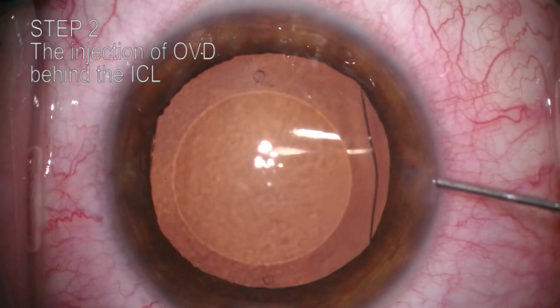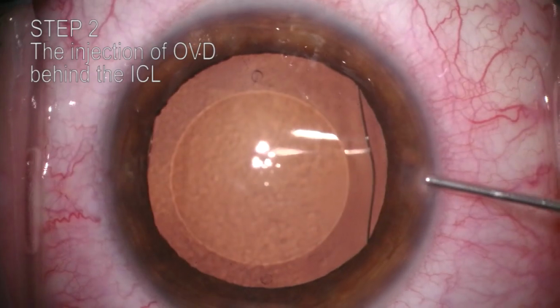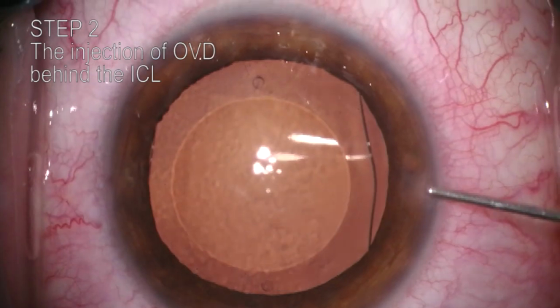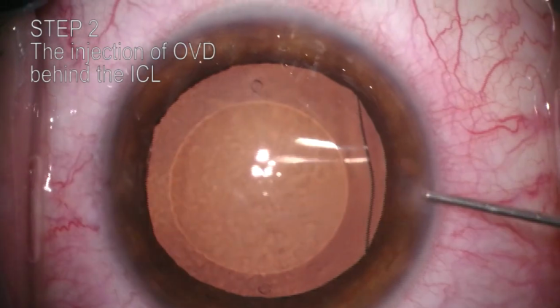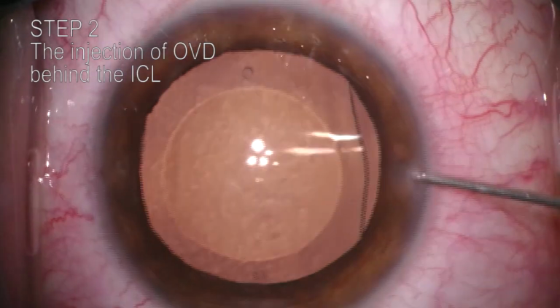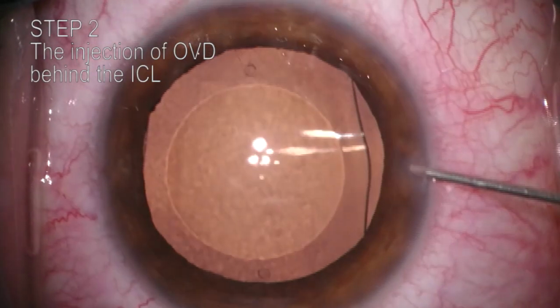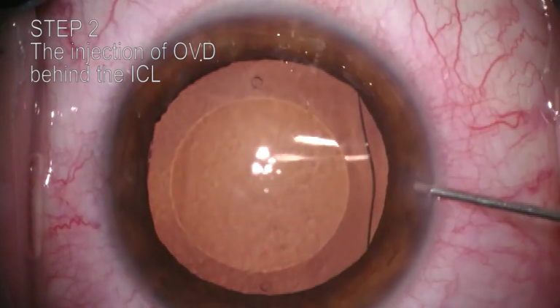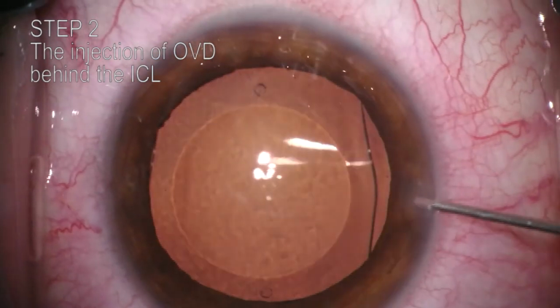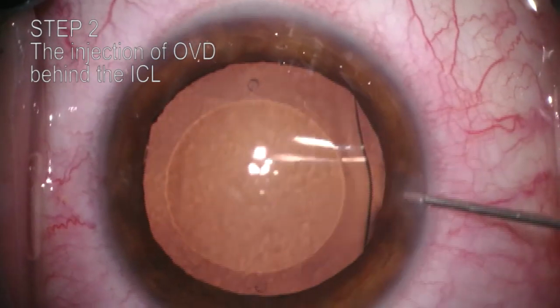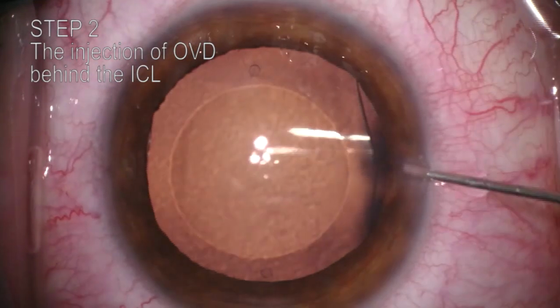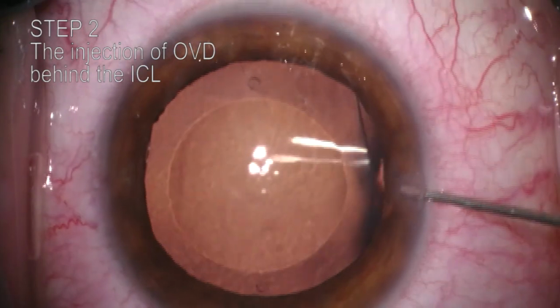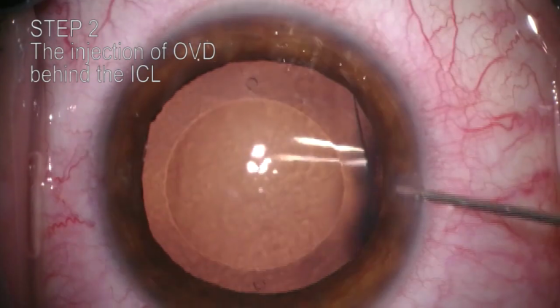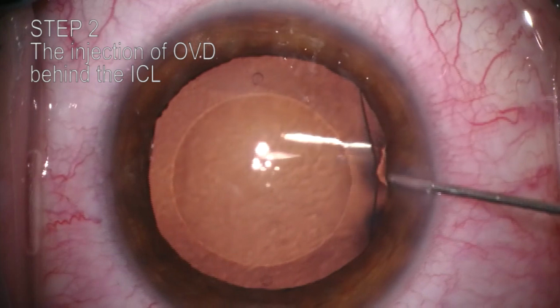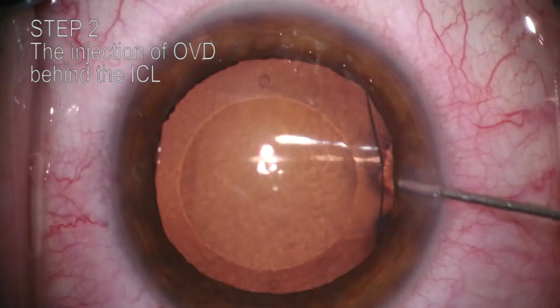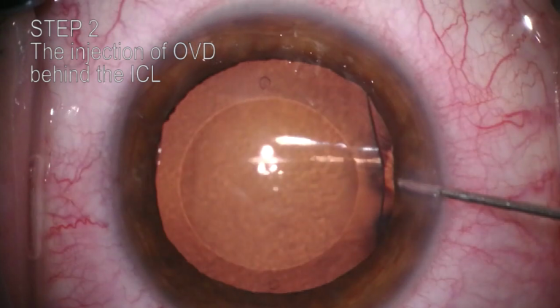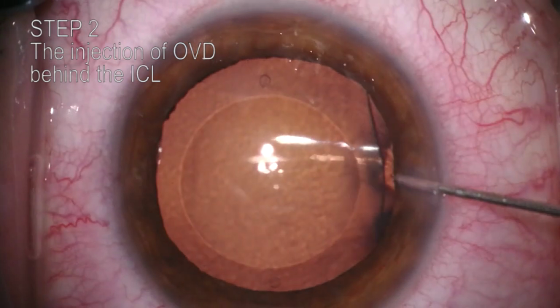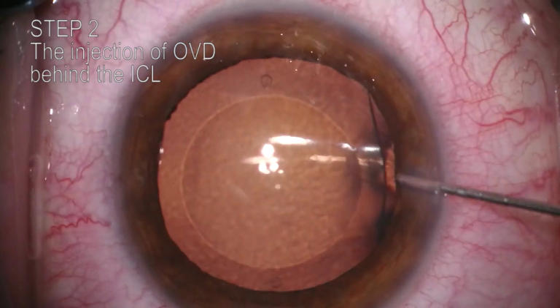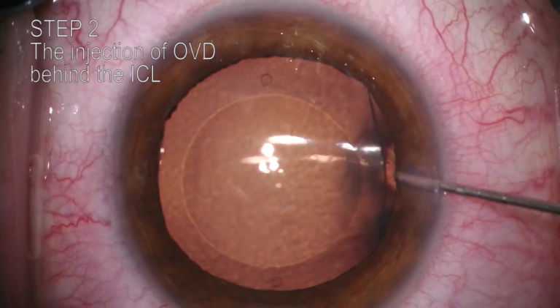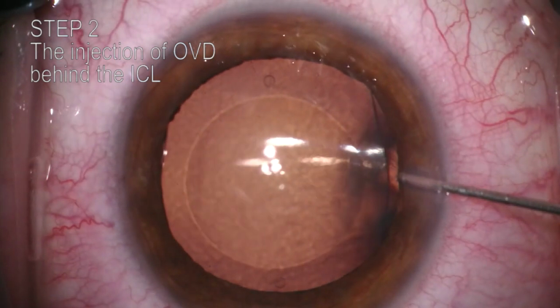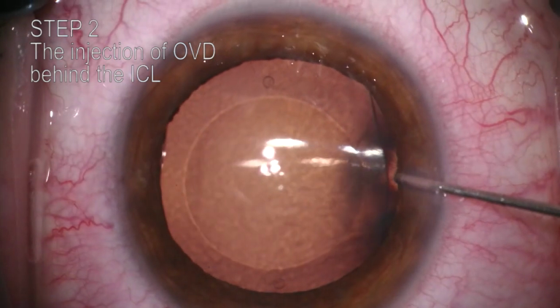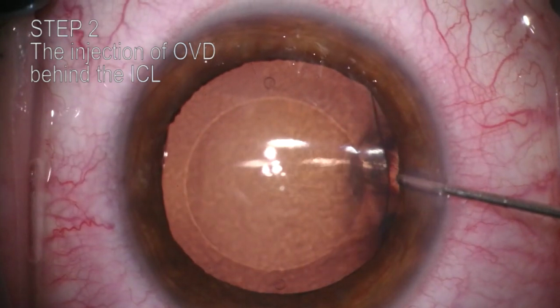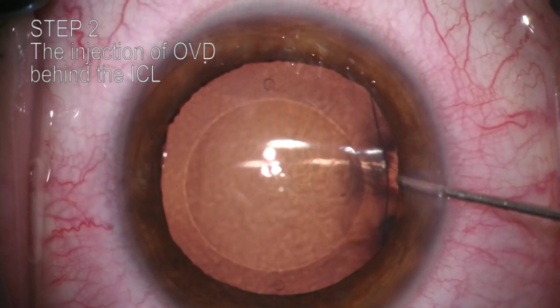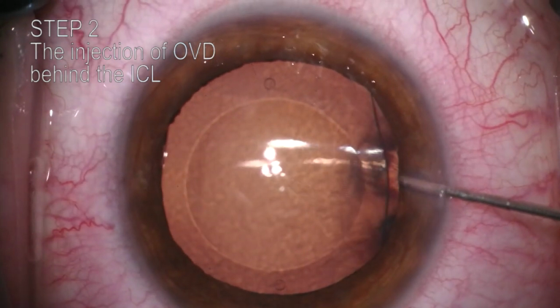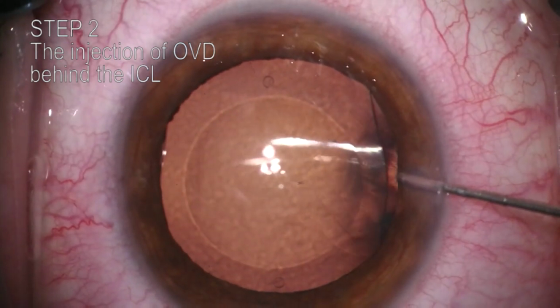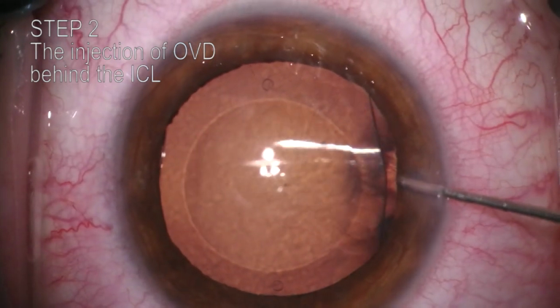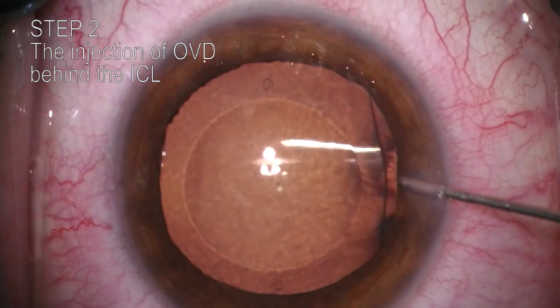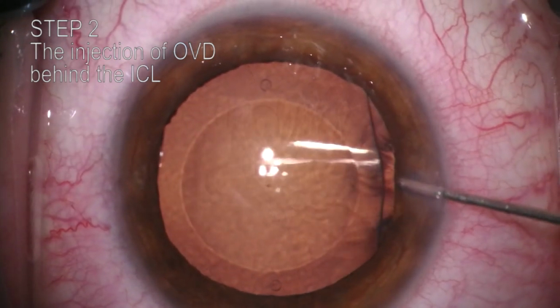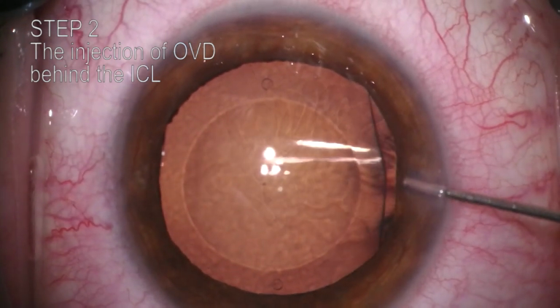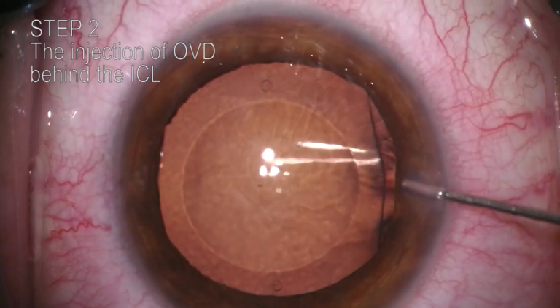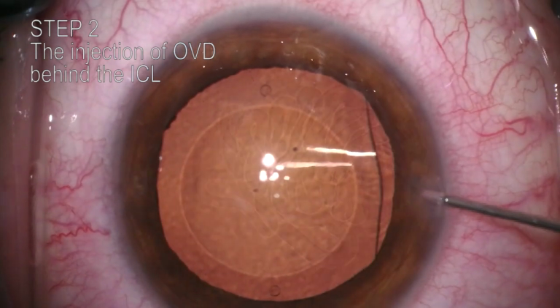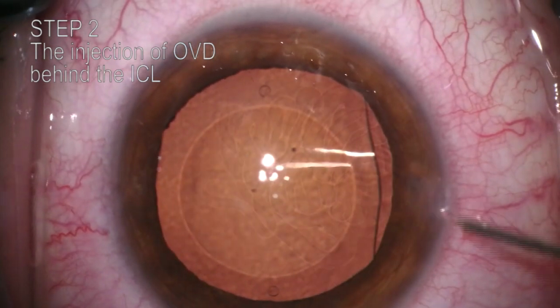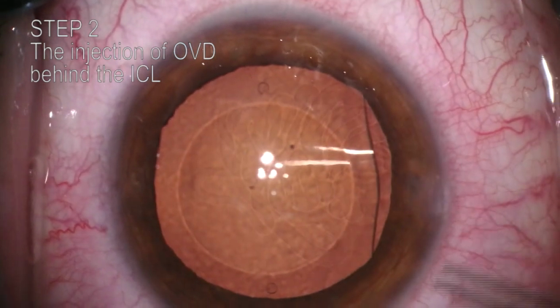Step 2. Injection of OVD behind the ICL in order to widen the space between the ICL and the crystalline lens.